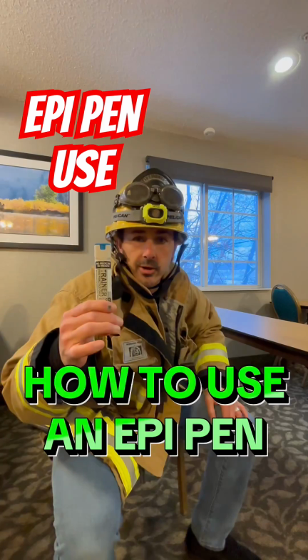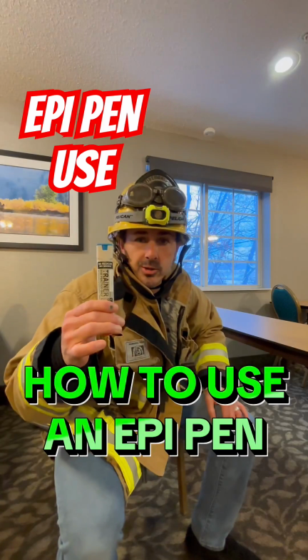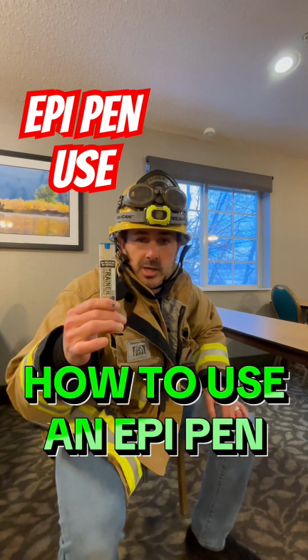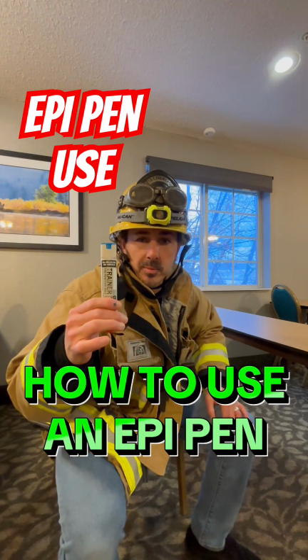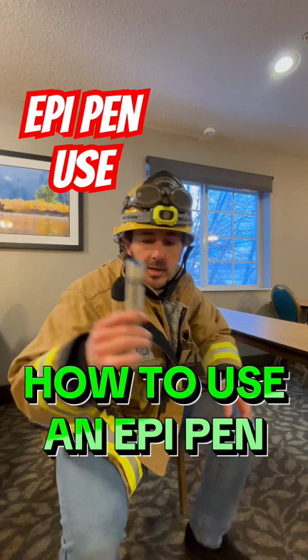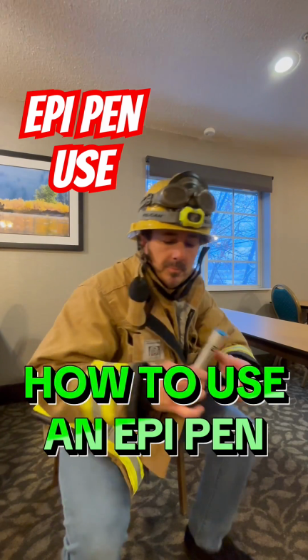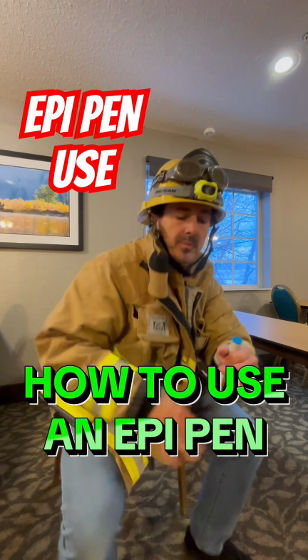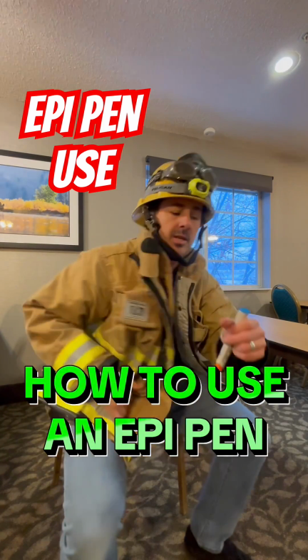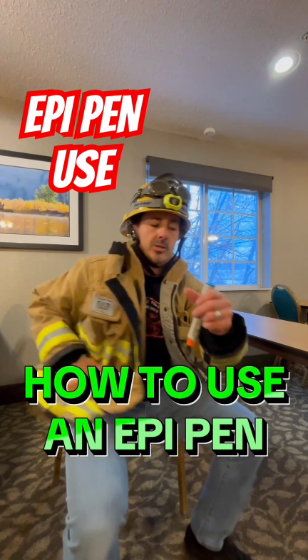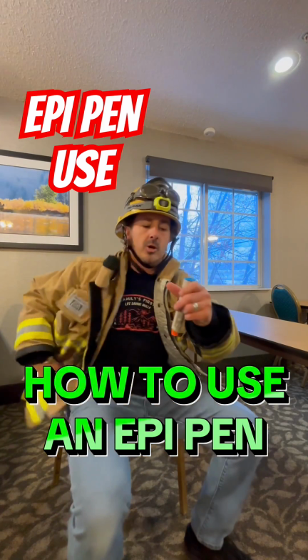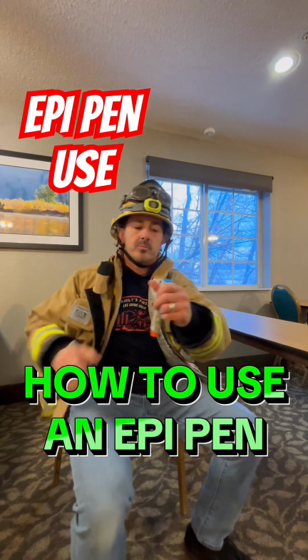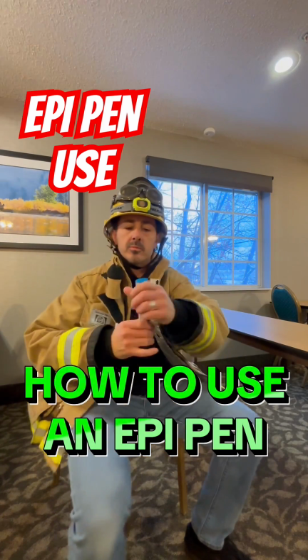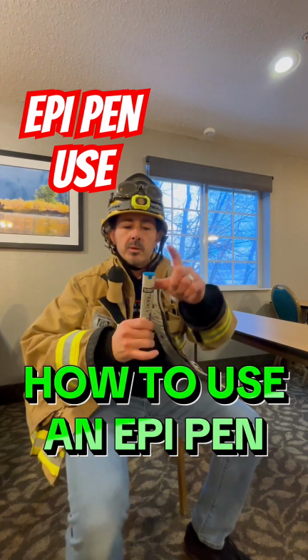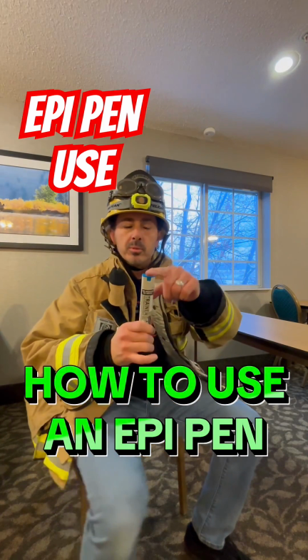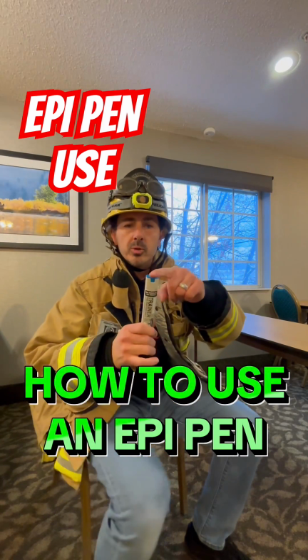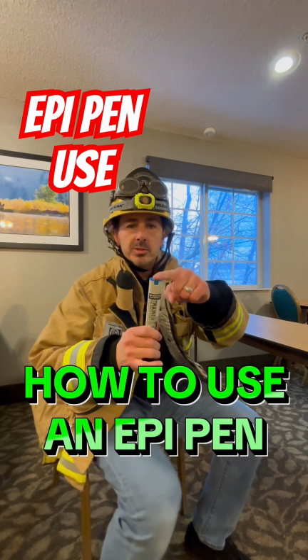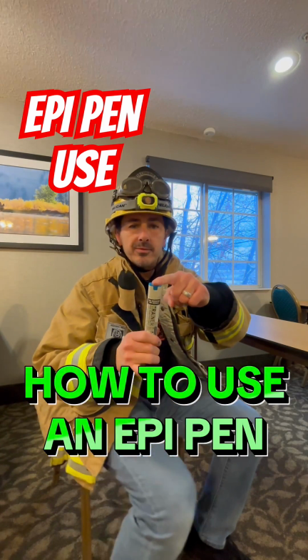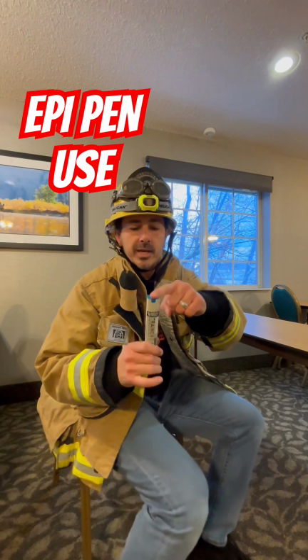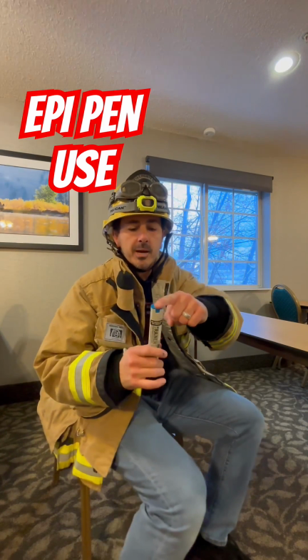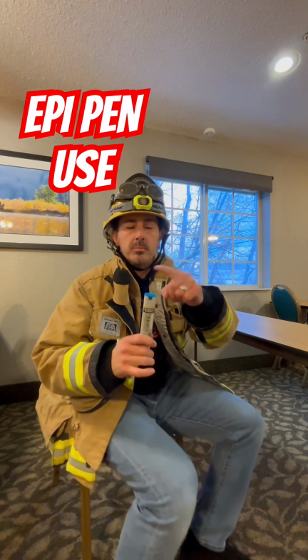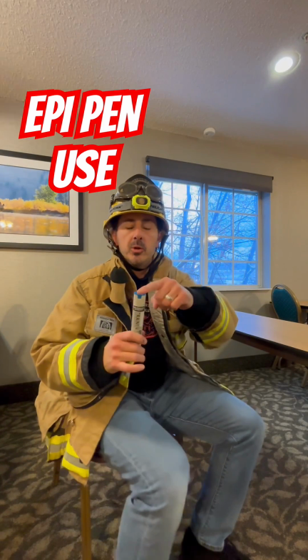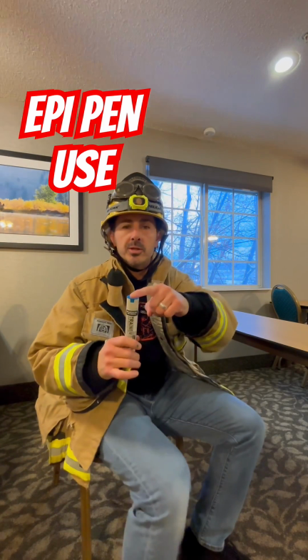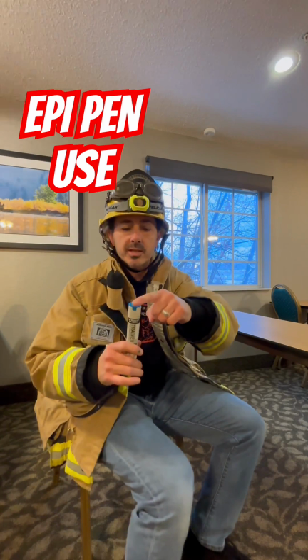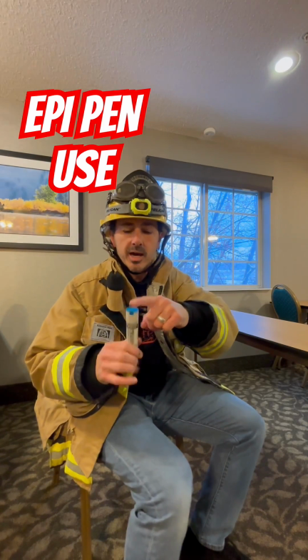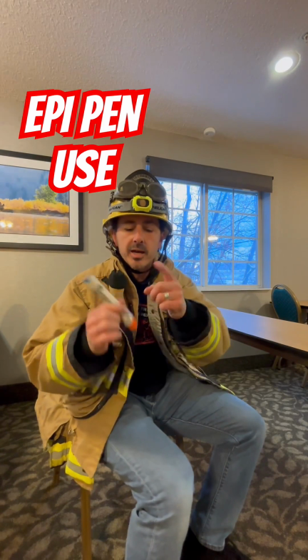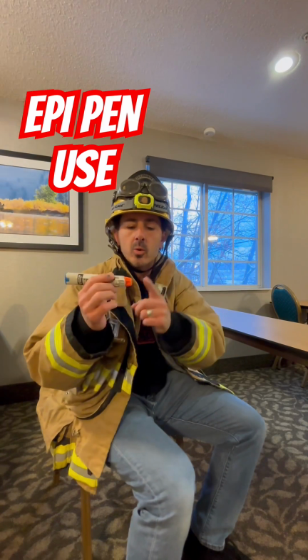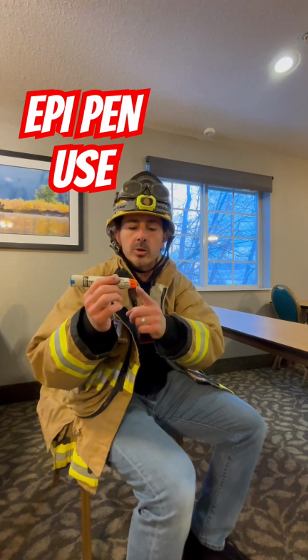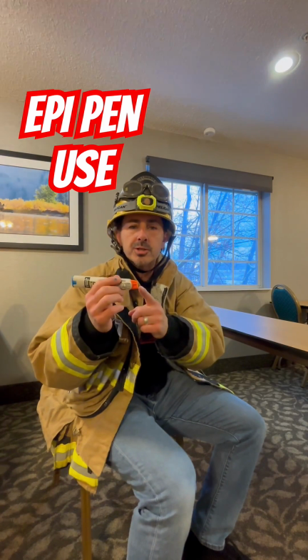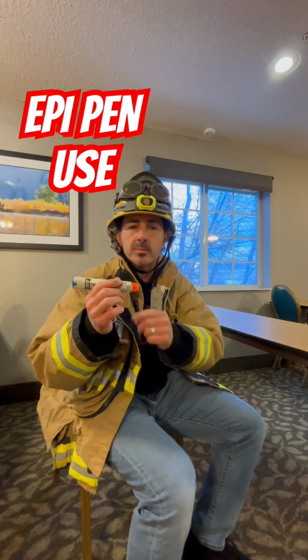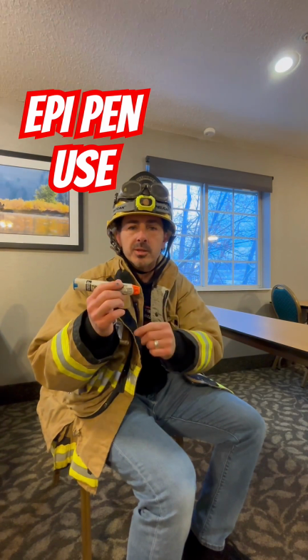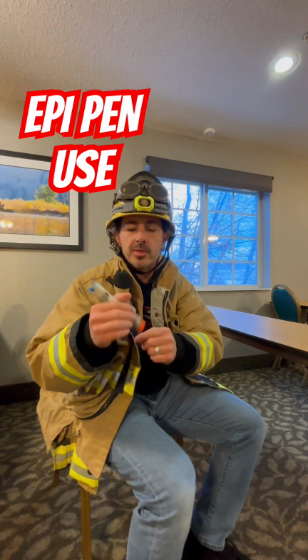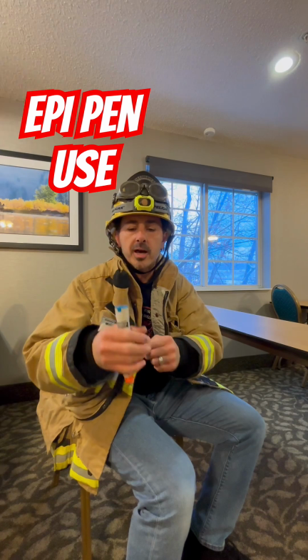How to use an EpiPen. Blue safety cap — blue to the sky, orange tip to the thigh.